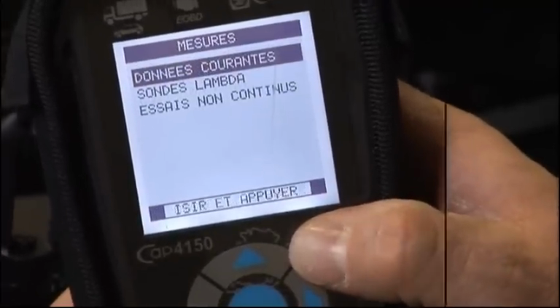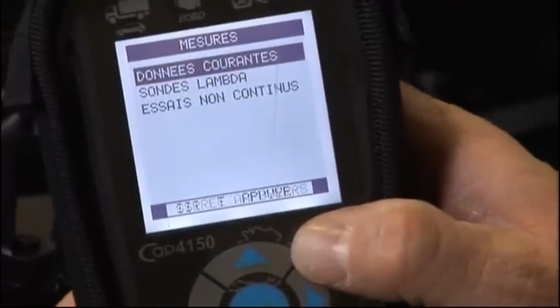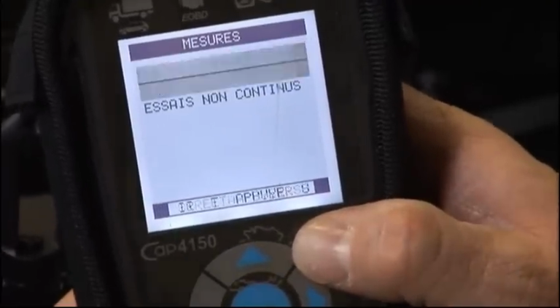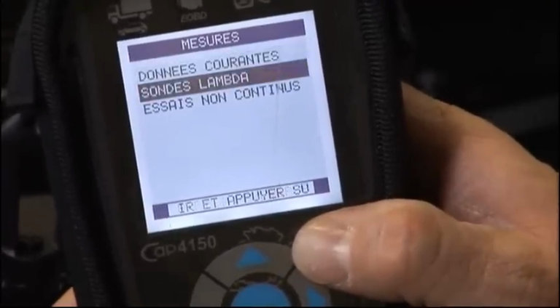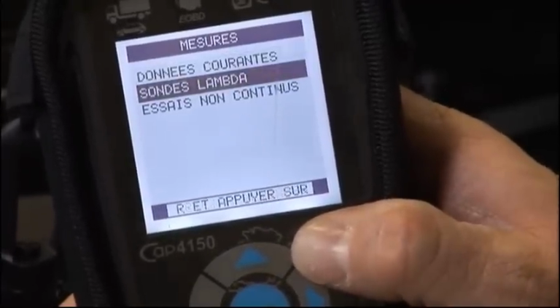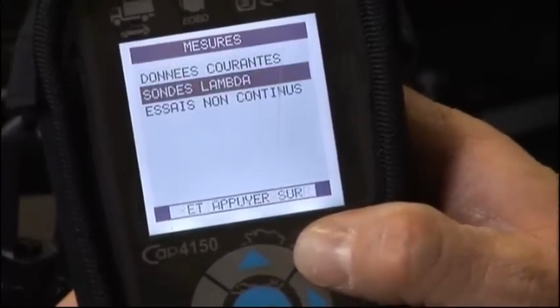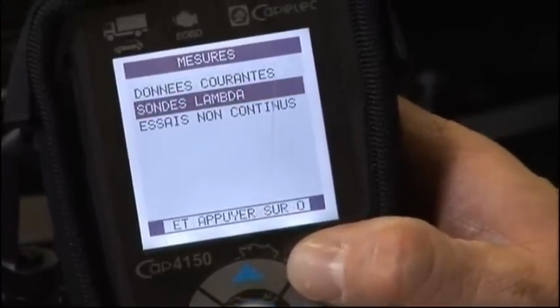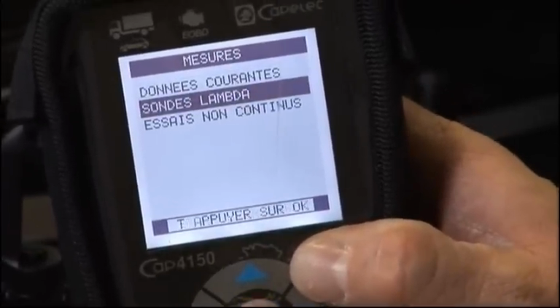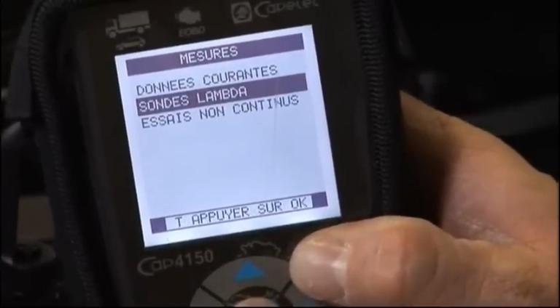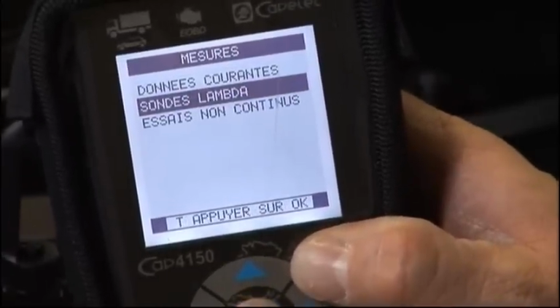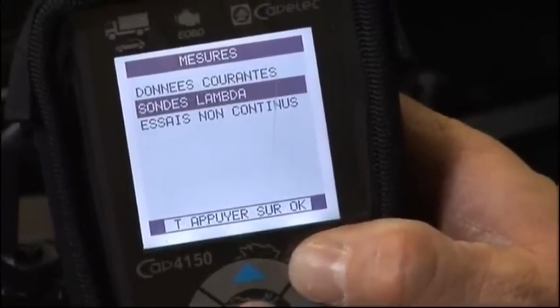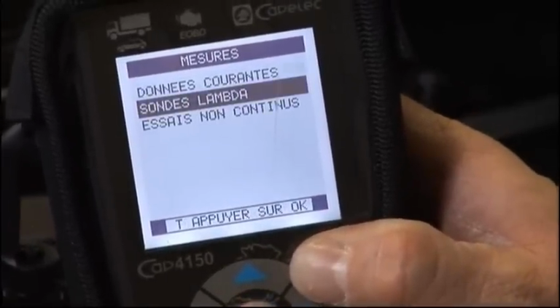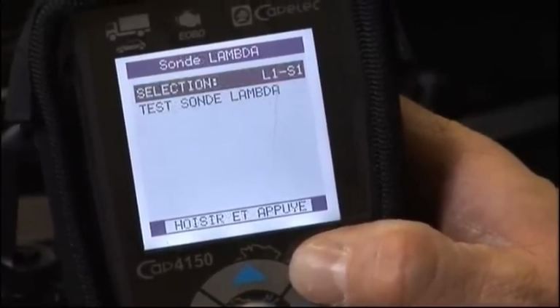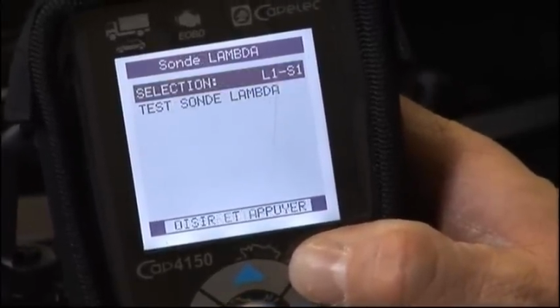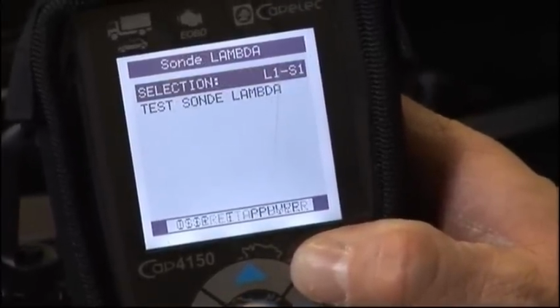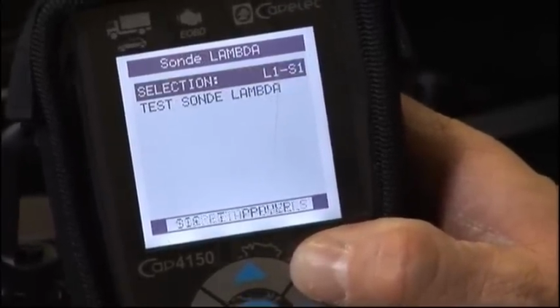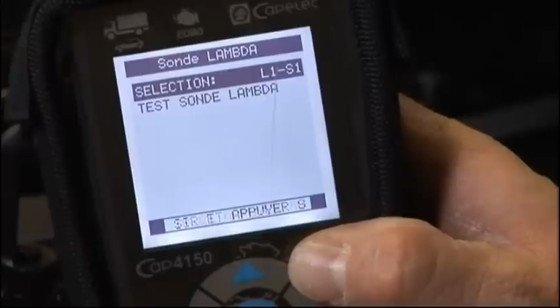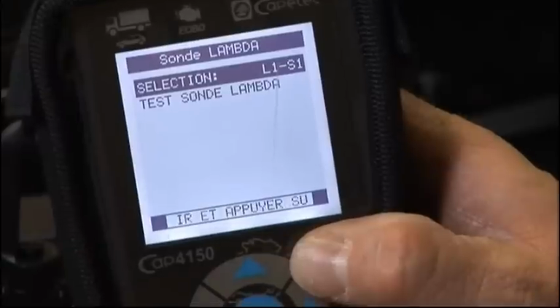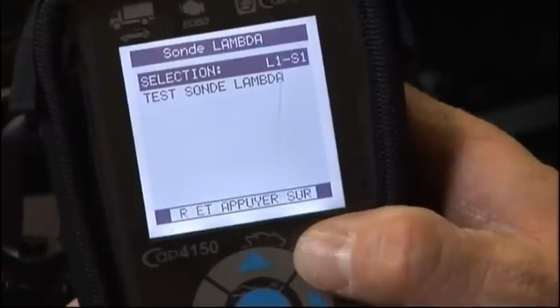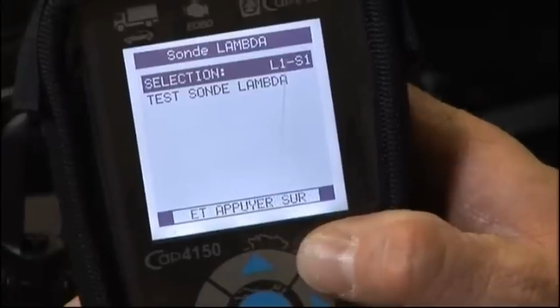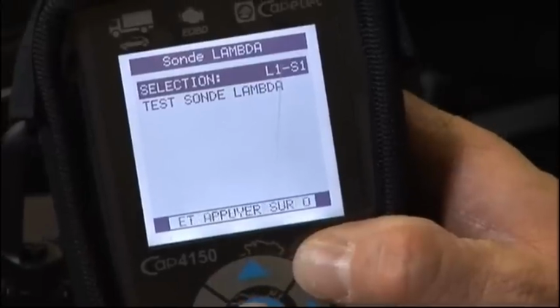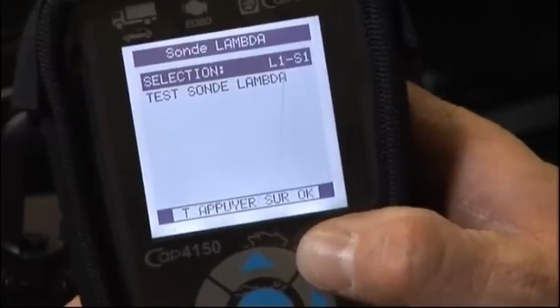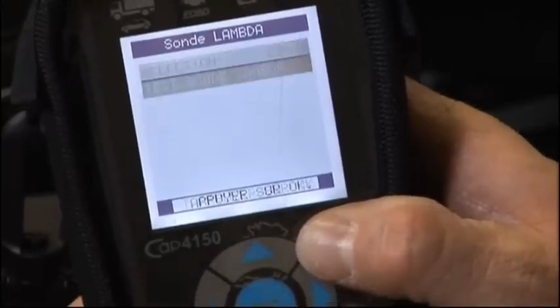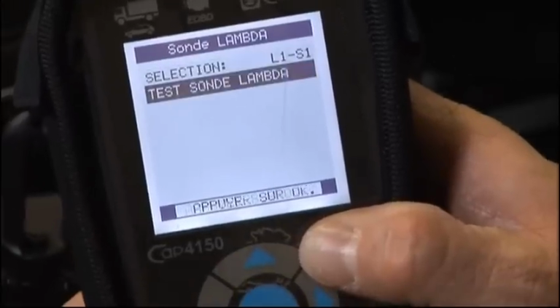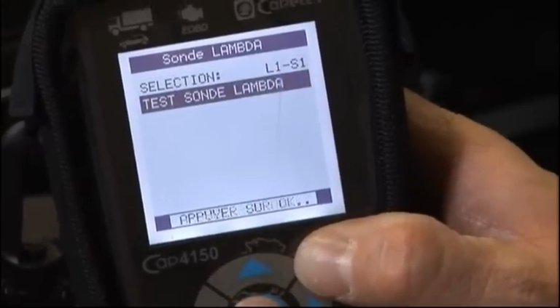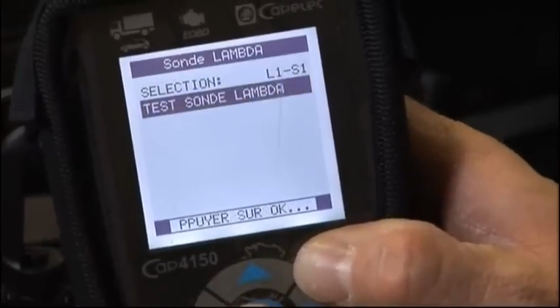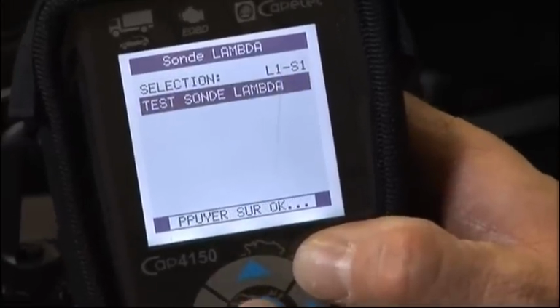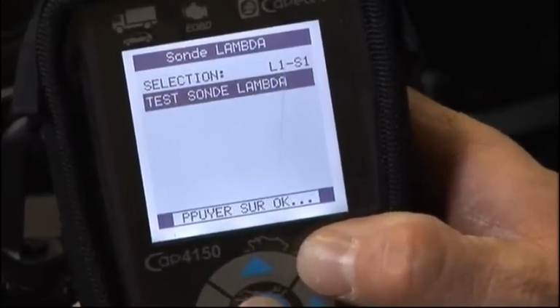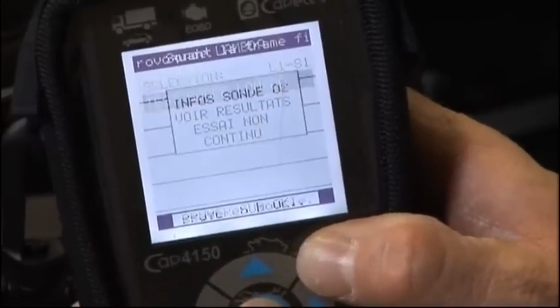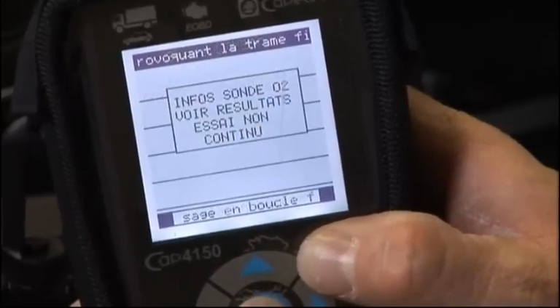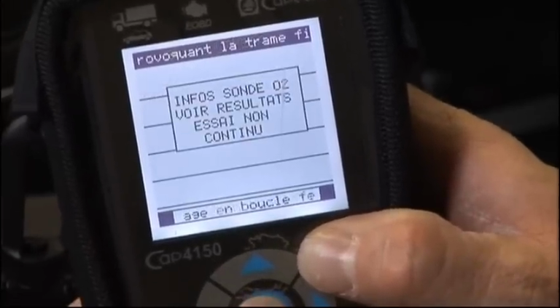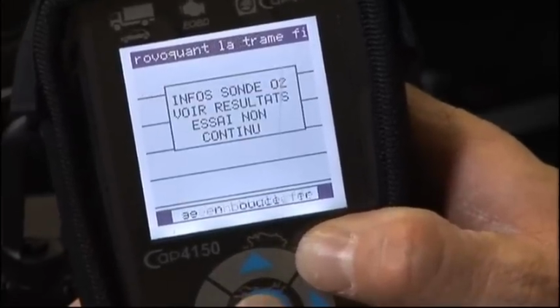Lambda probe test. Line one, probe one. Probe test — see result.